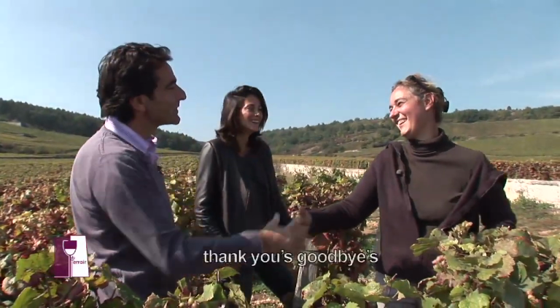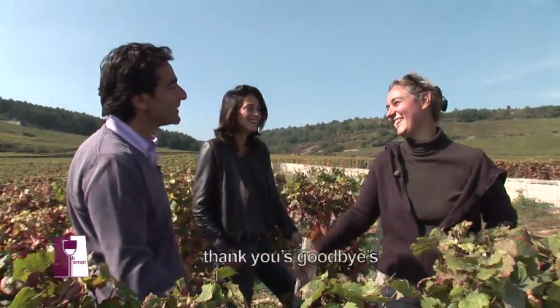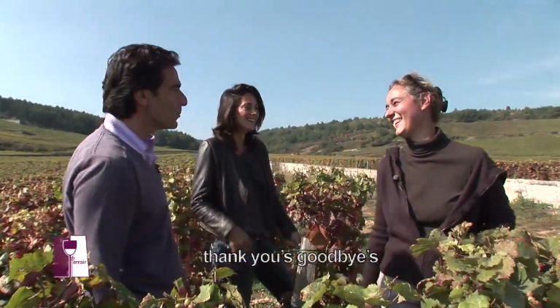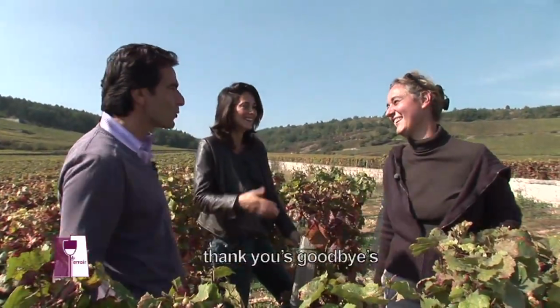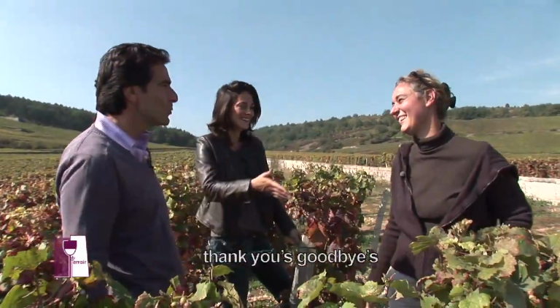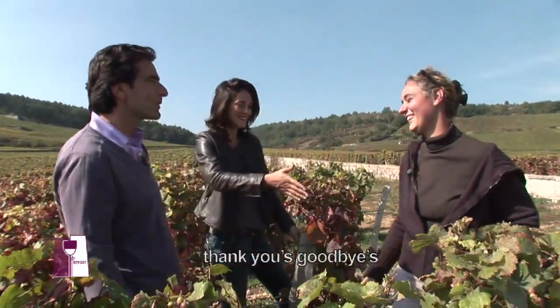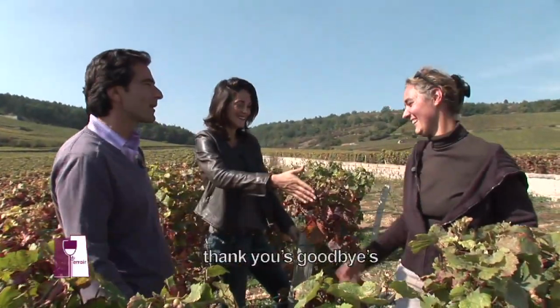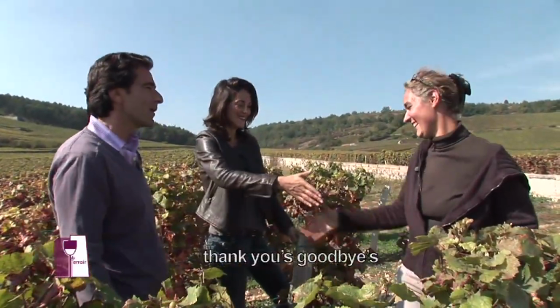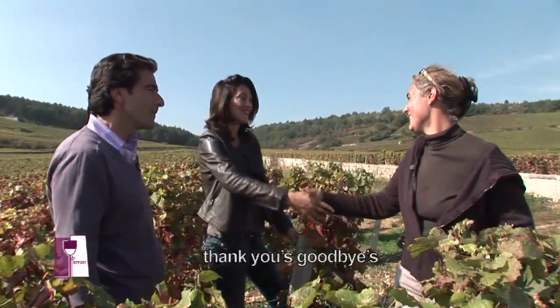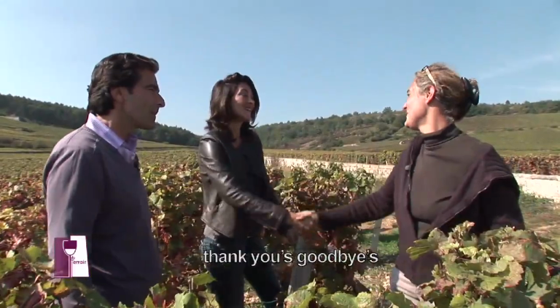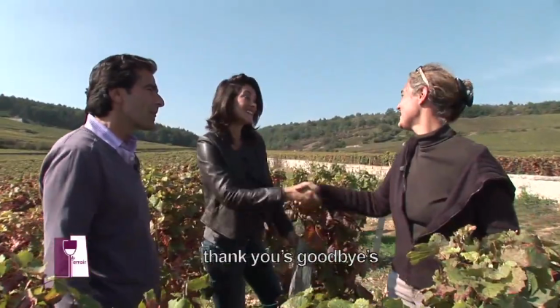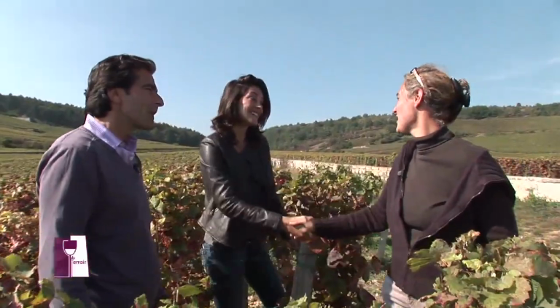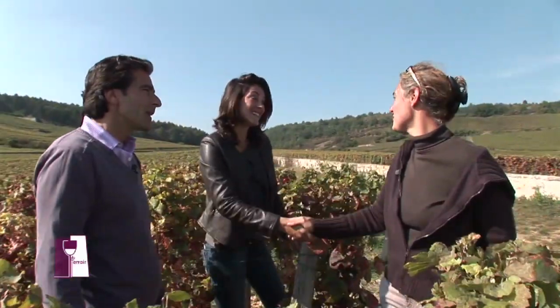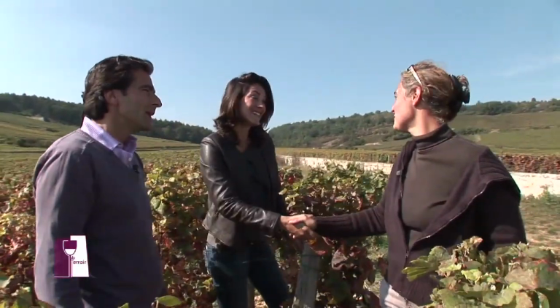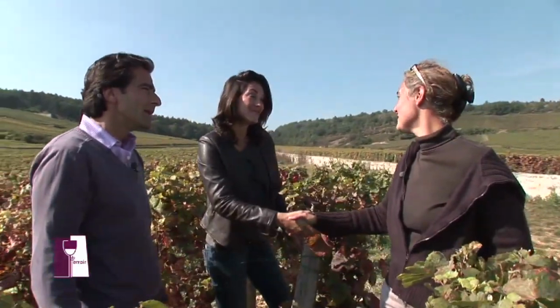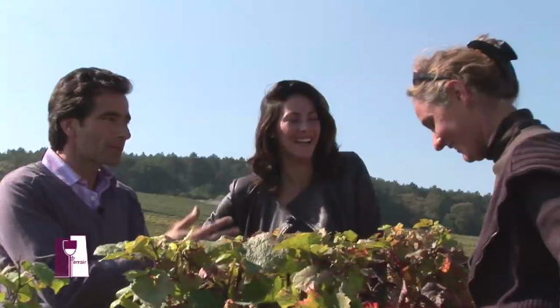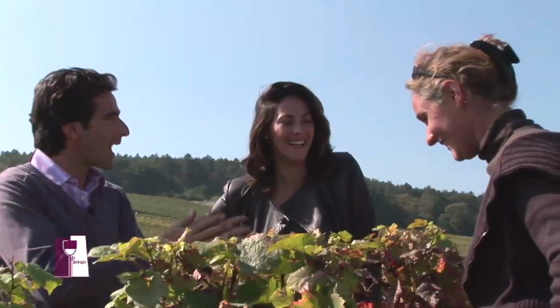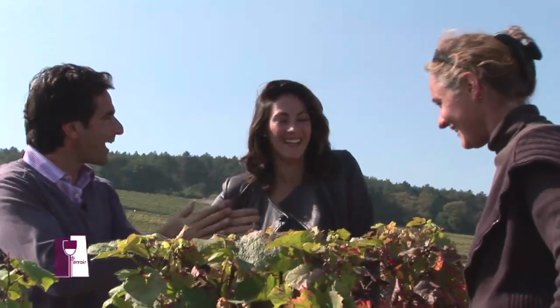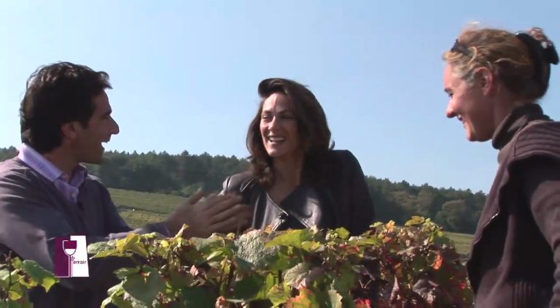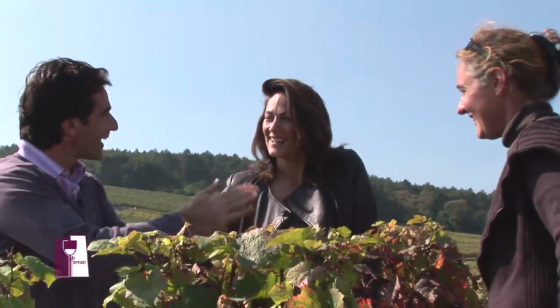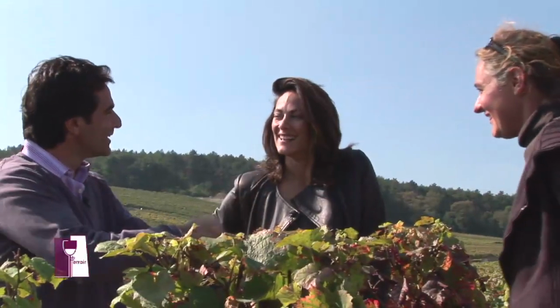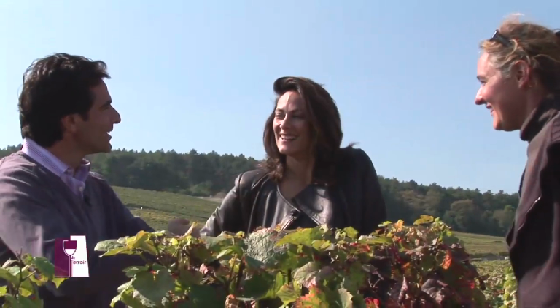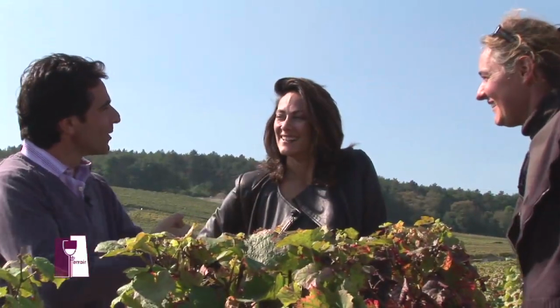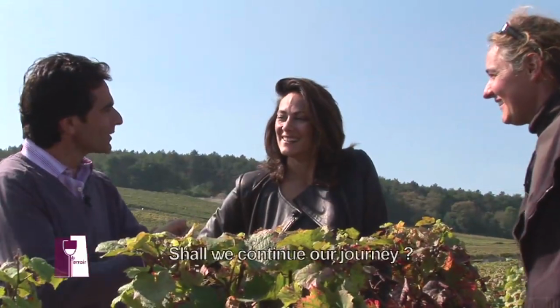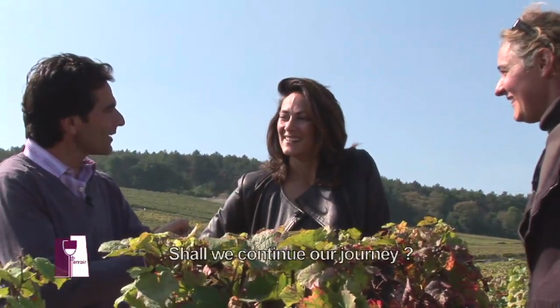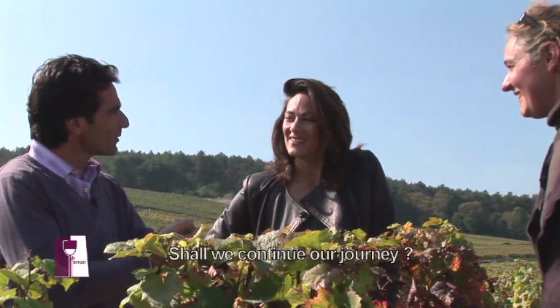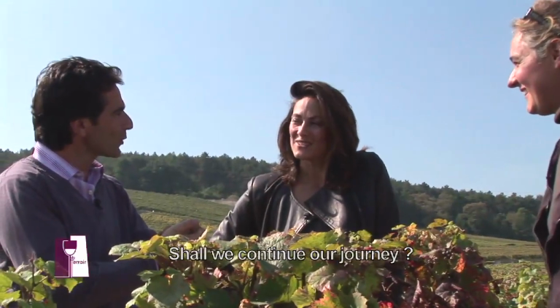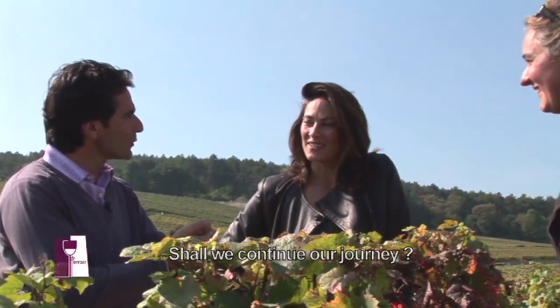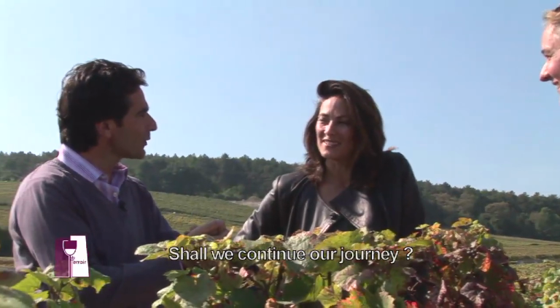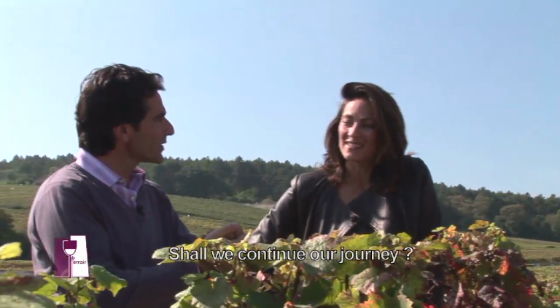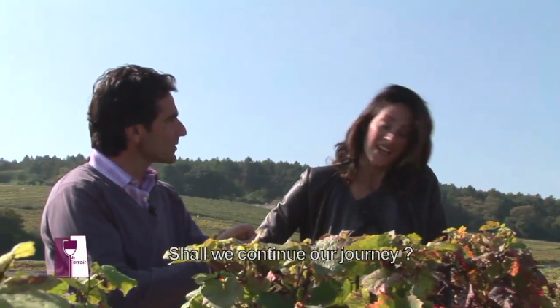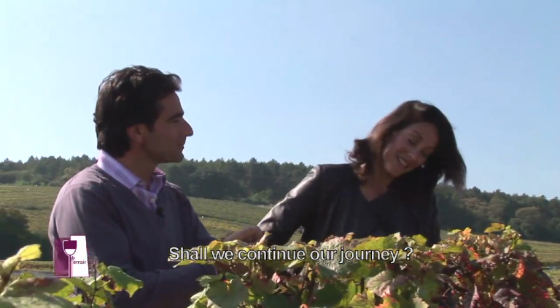Merci beaucoup pour votre accueil. Merci à vous. On y va, on continue notre voyage.